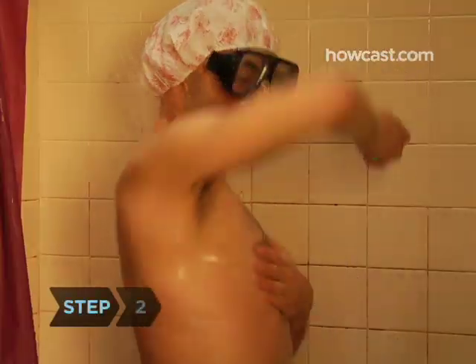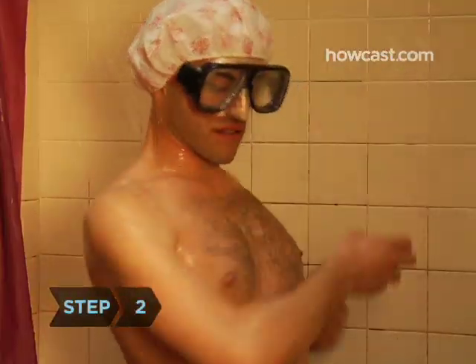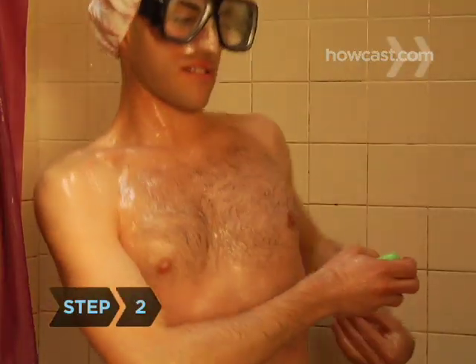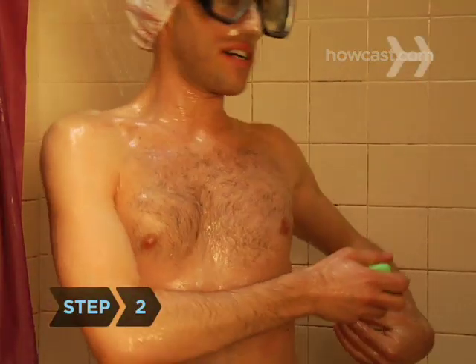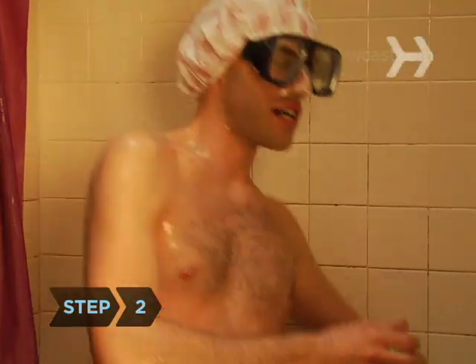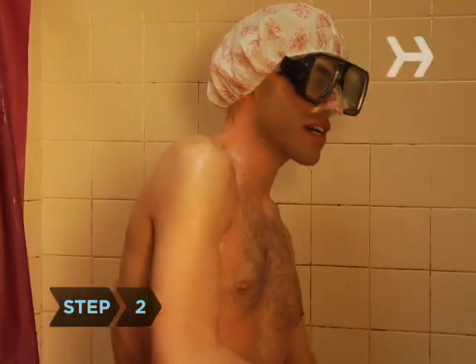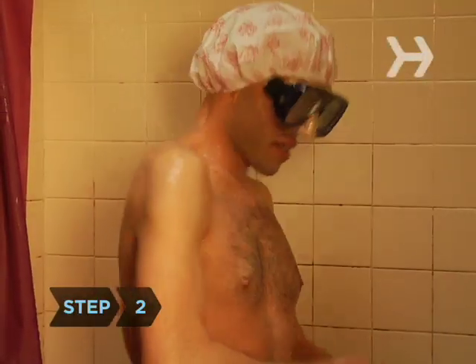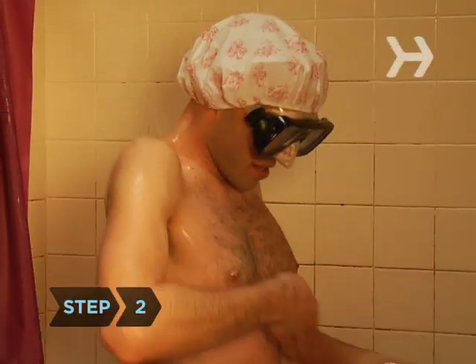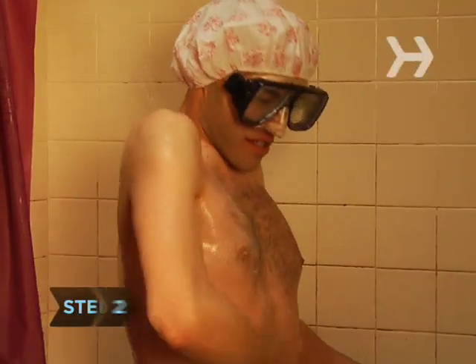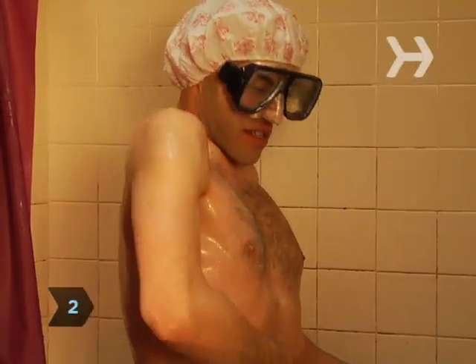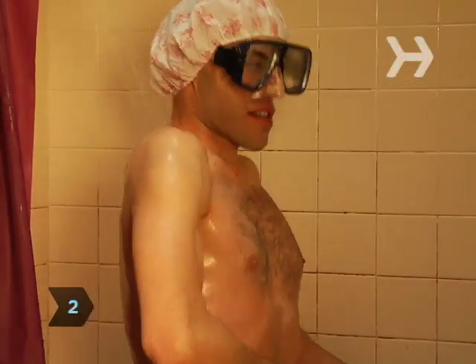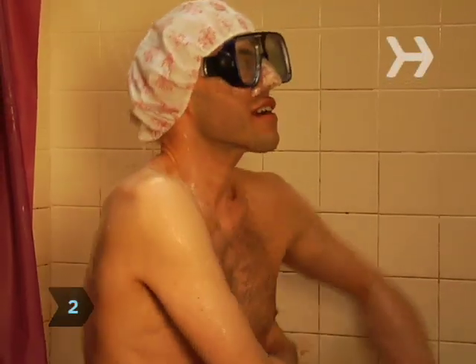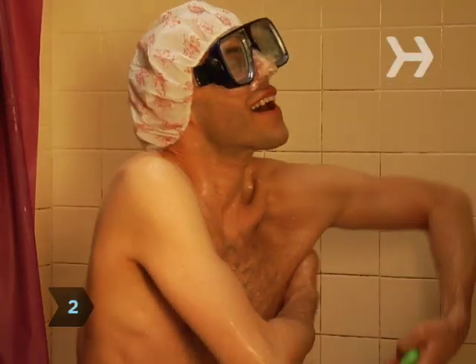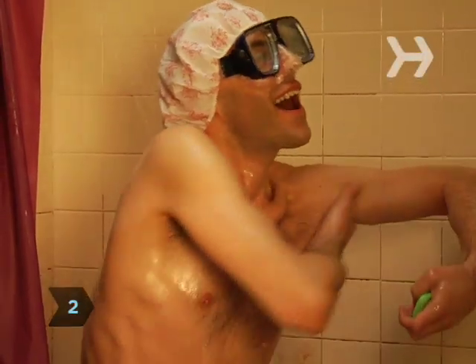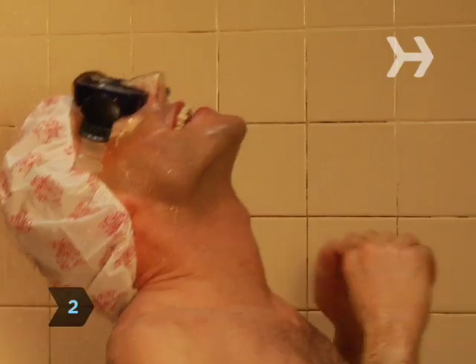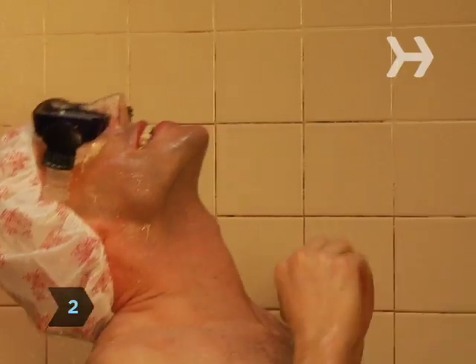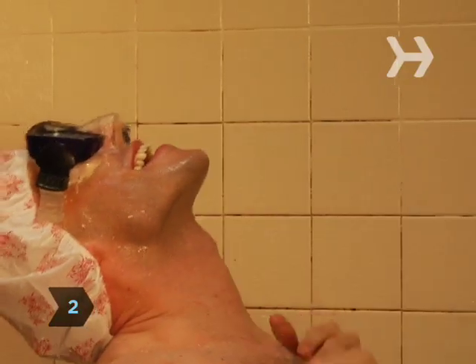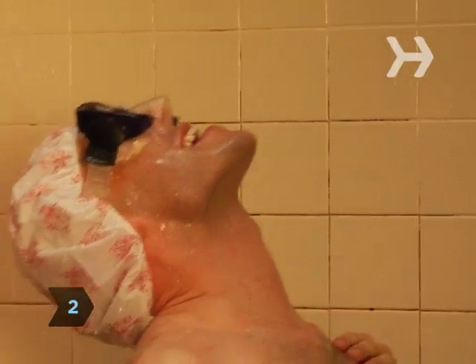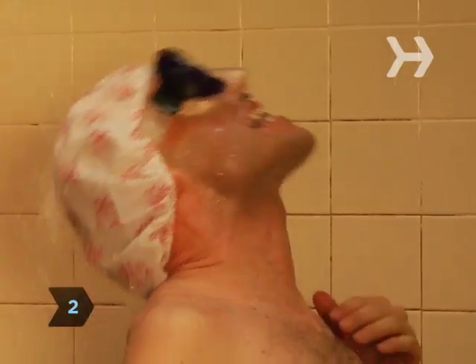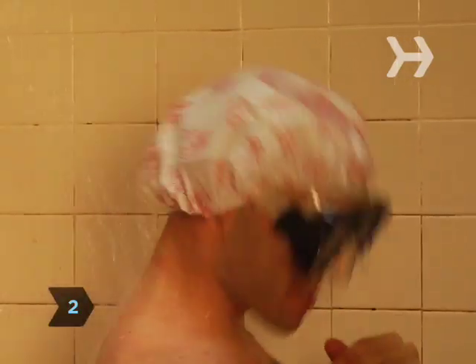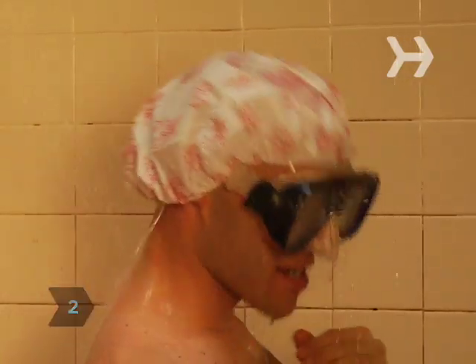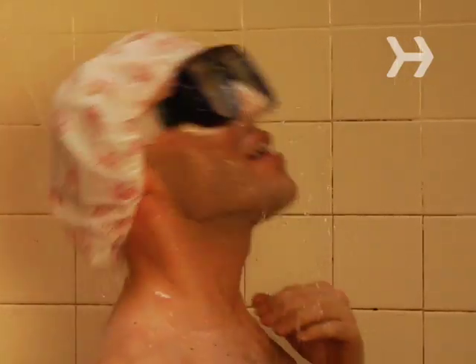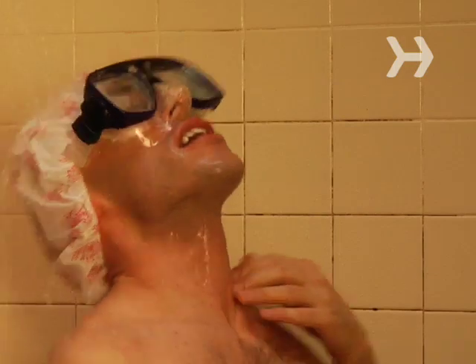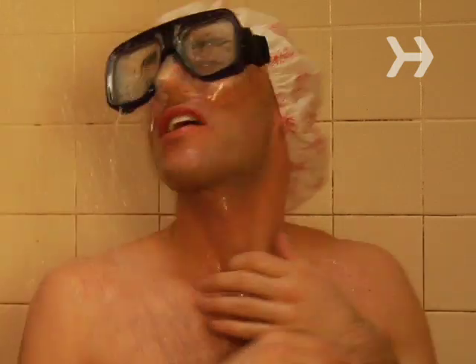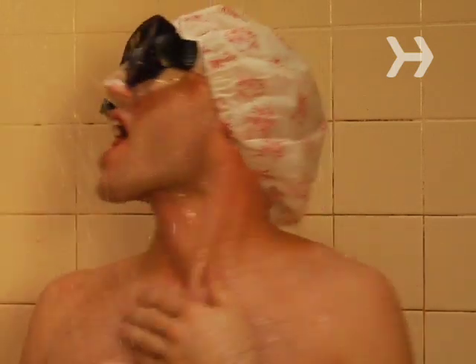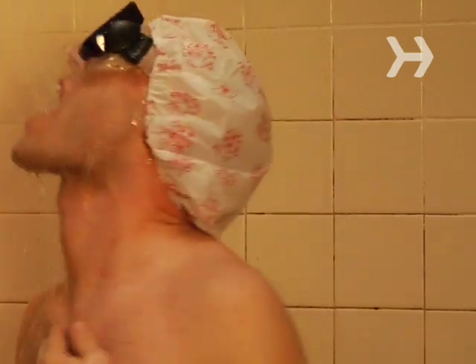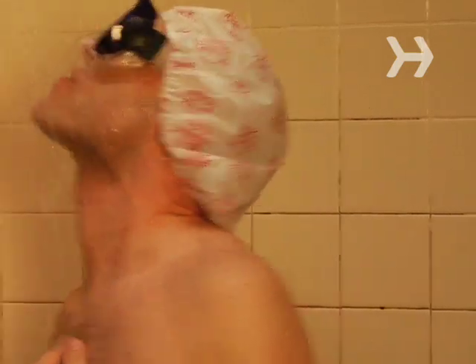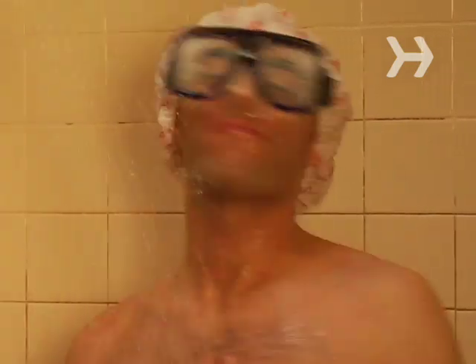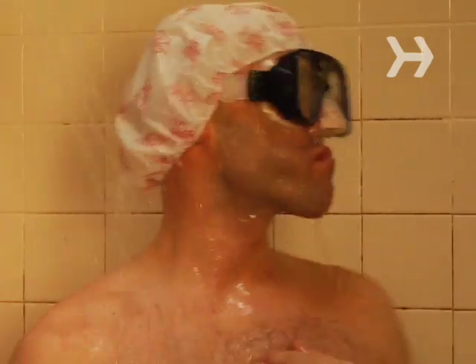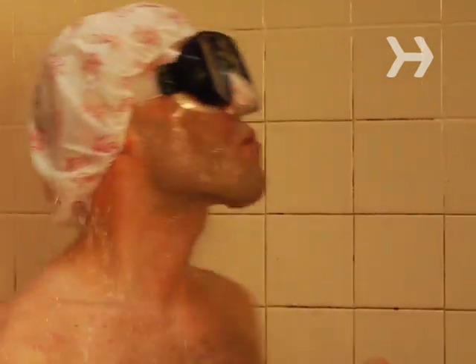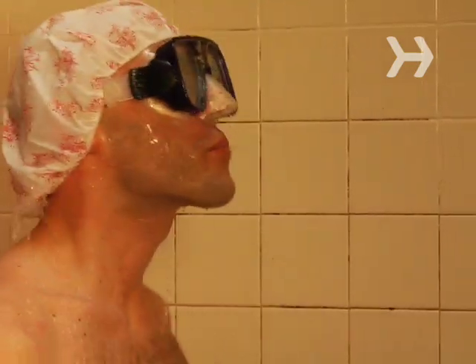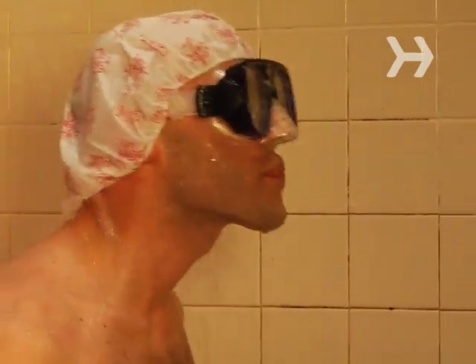Step 2. For best results, body paint should be applied to a clean surface, so start with a long, hot, soapy shower.